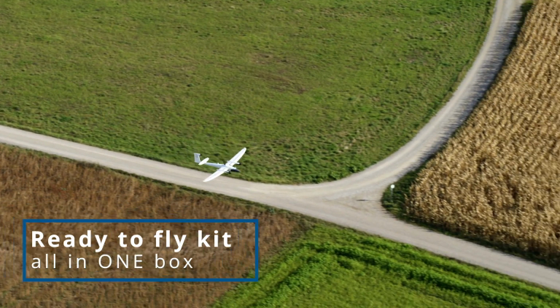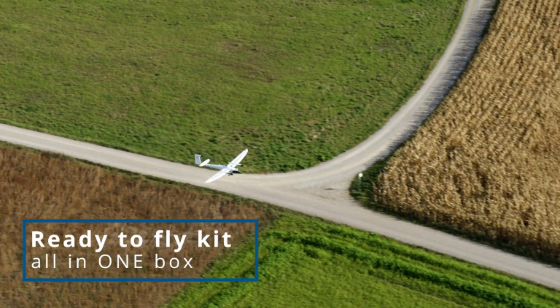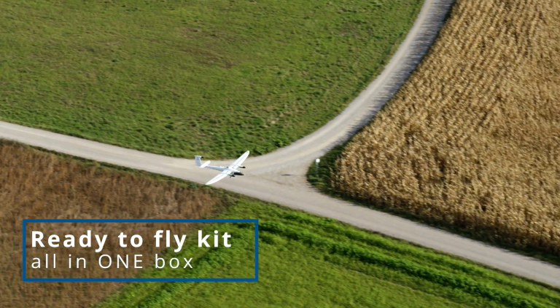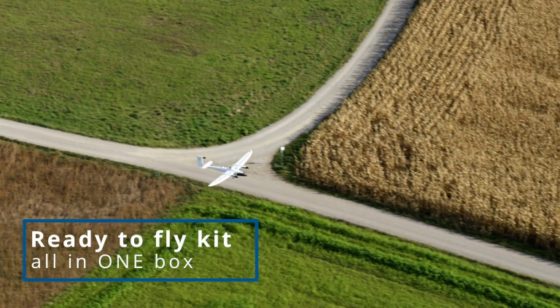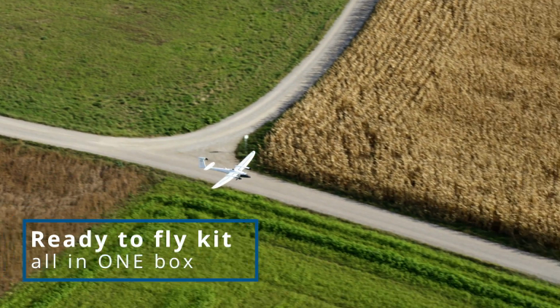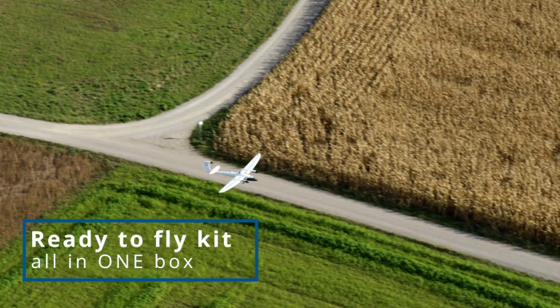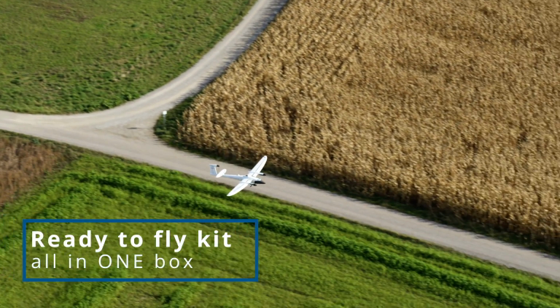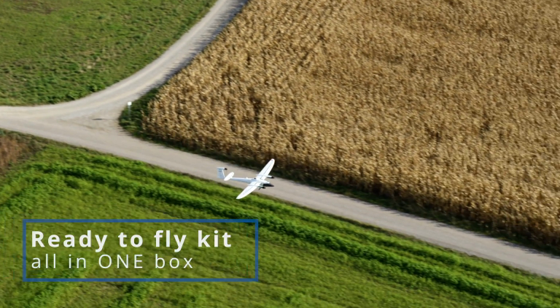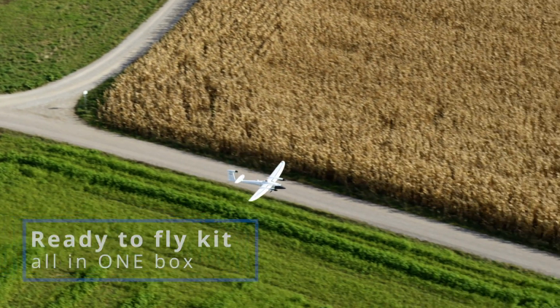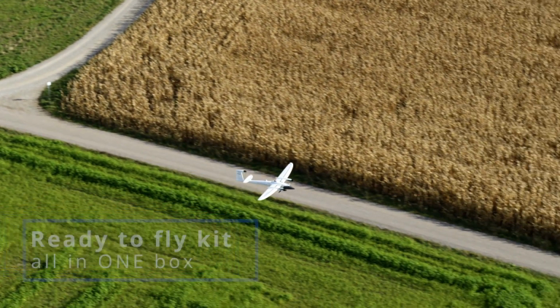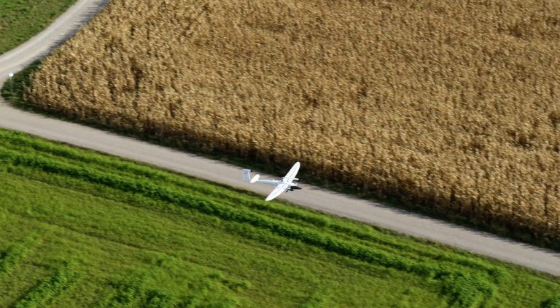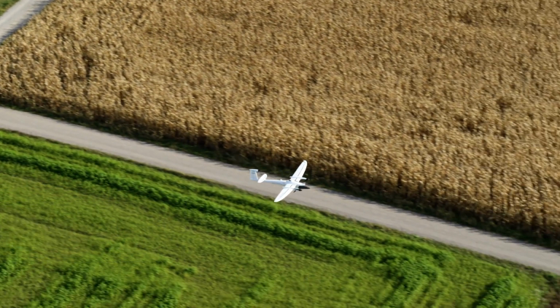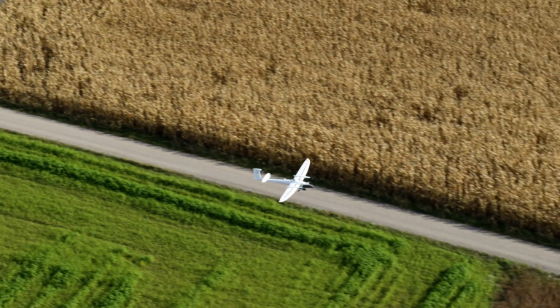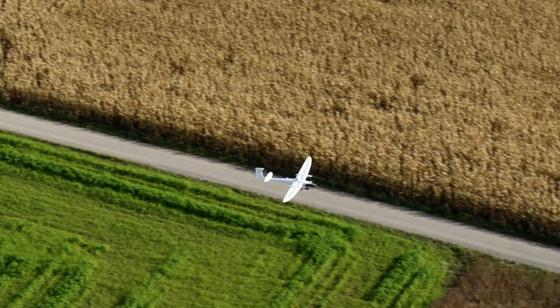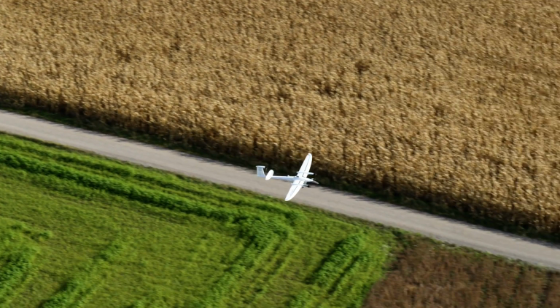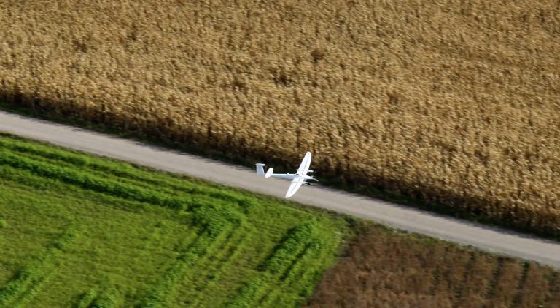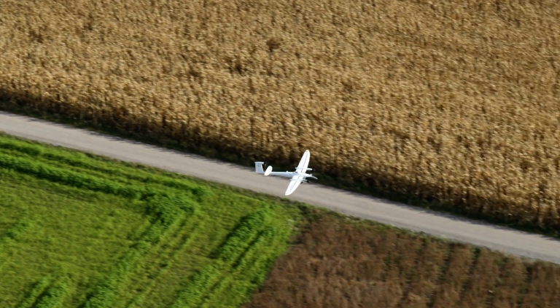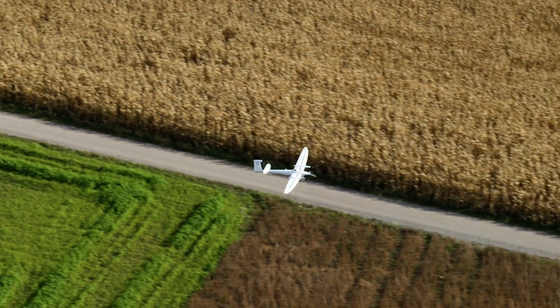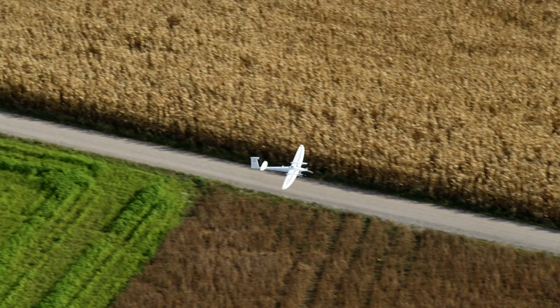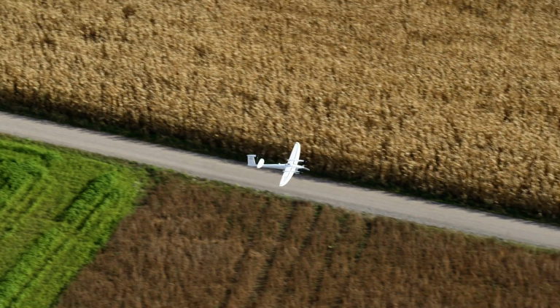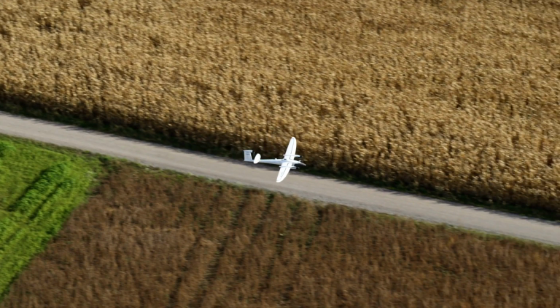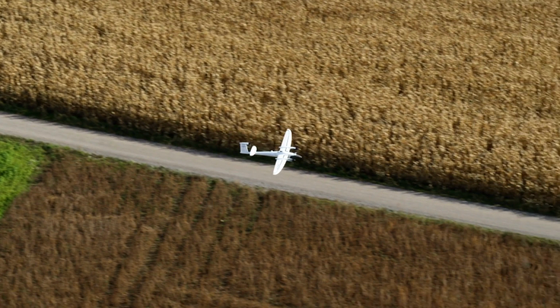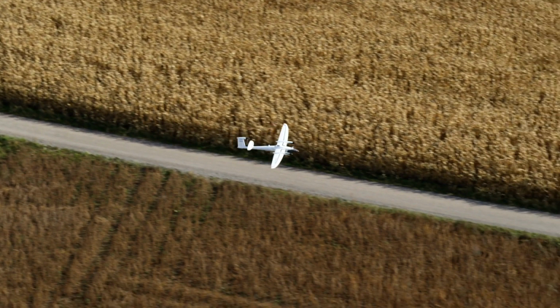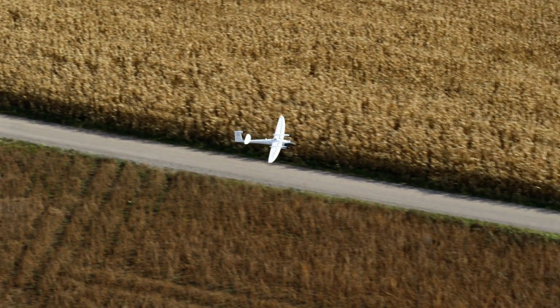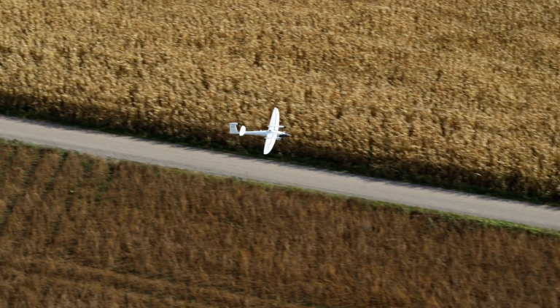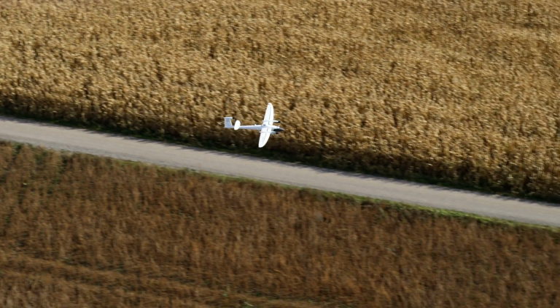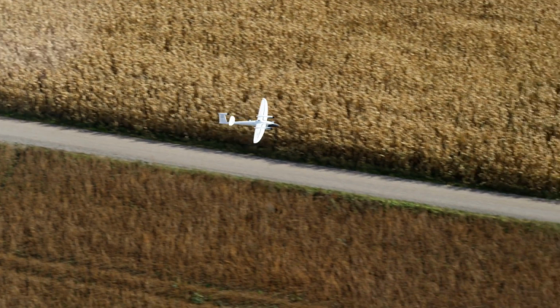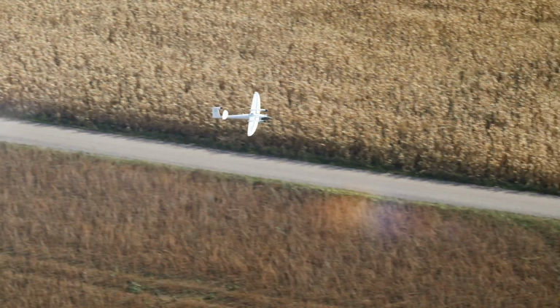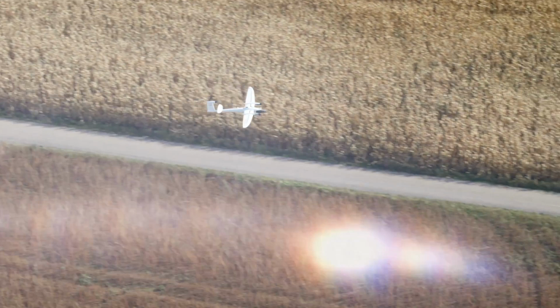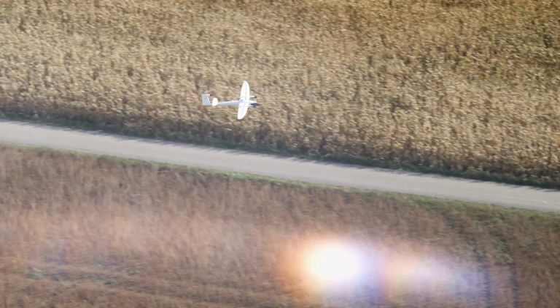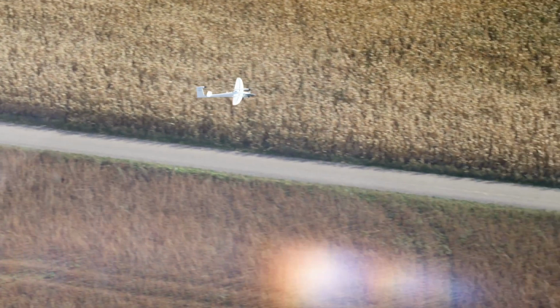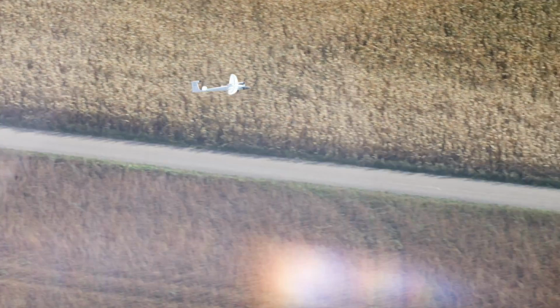Do not compromise. The Trinity F90 Plus is the mapping drone for you.